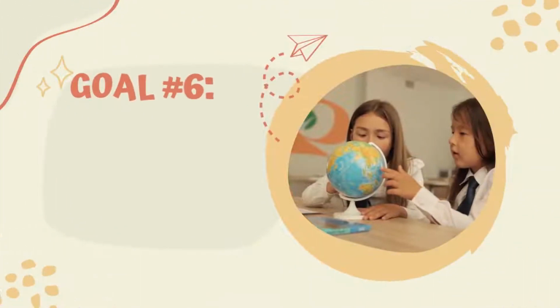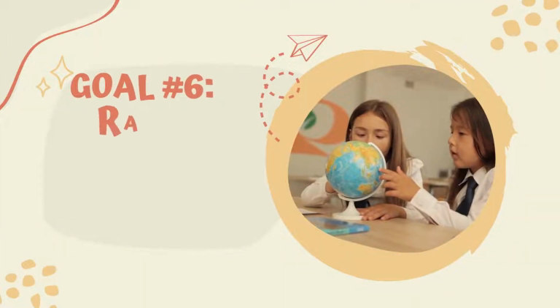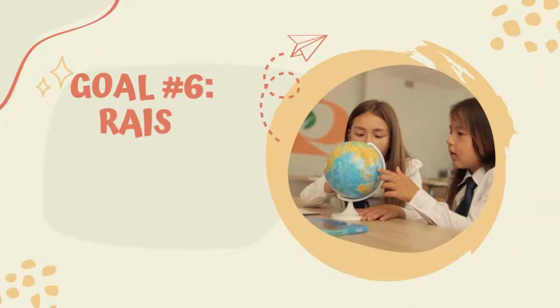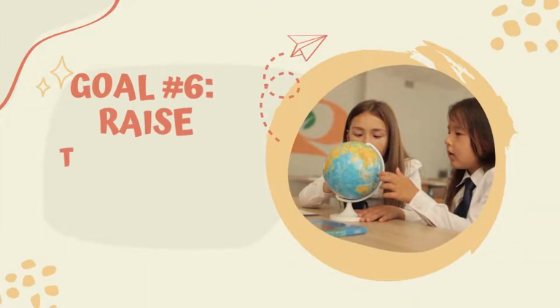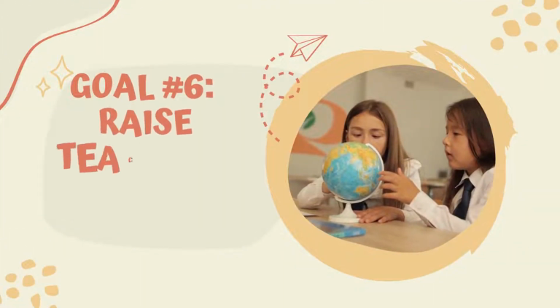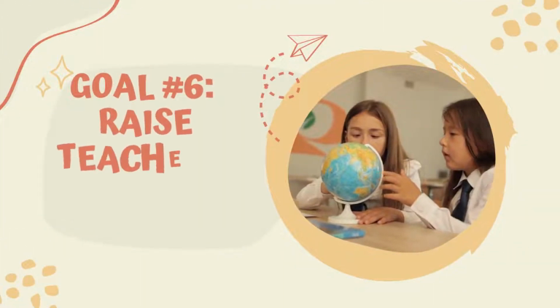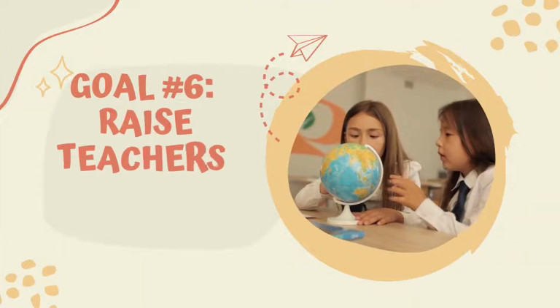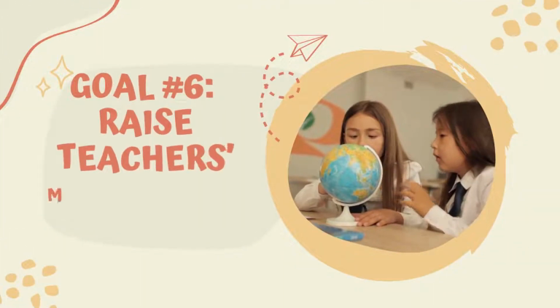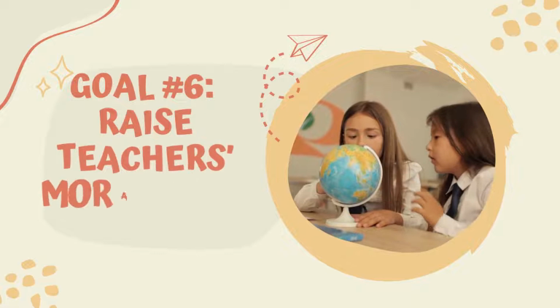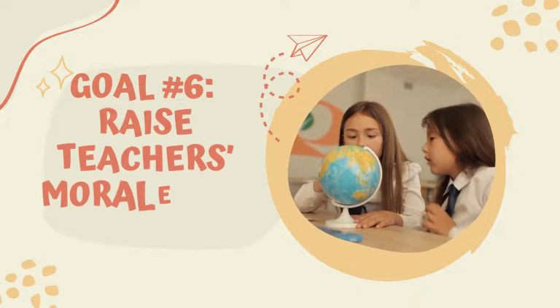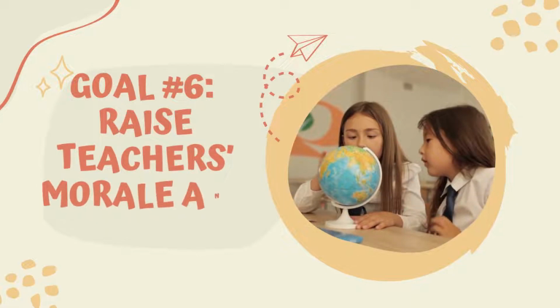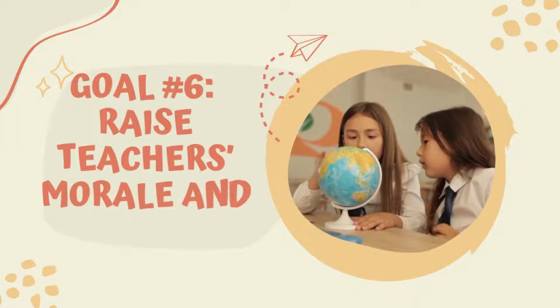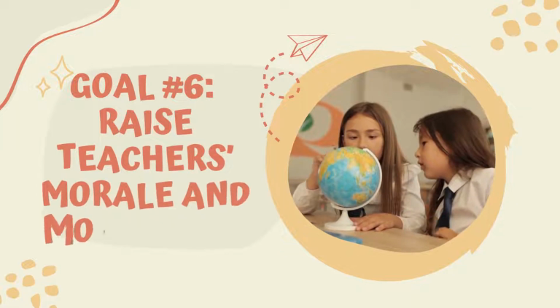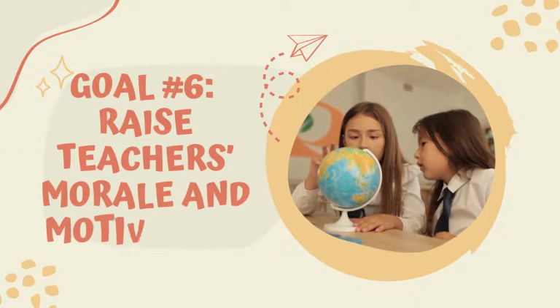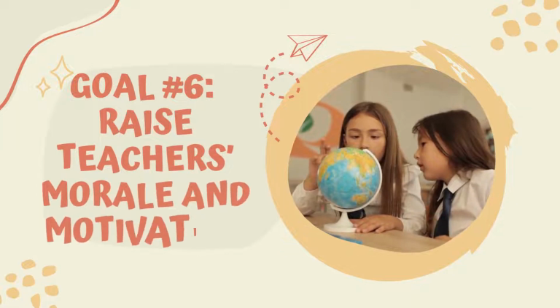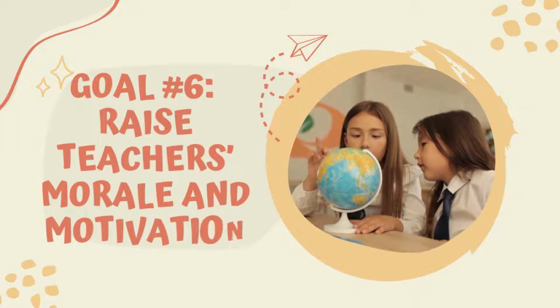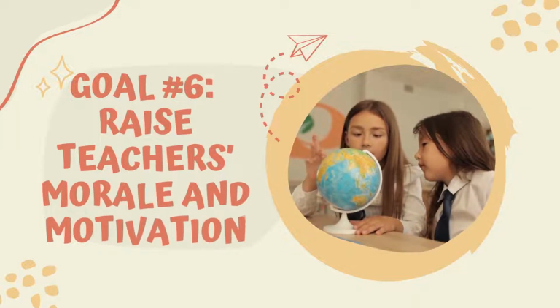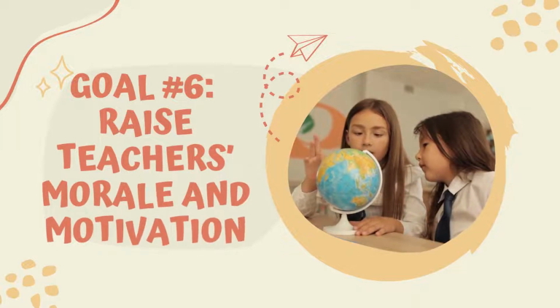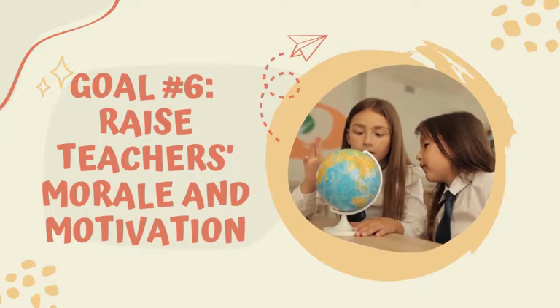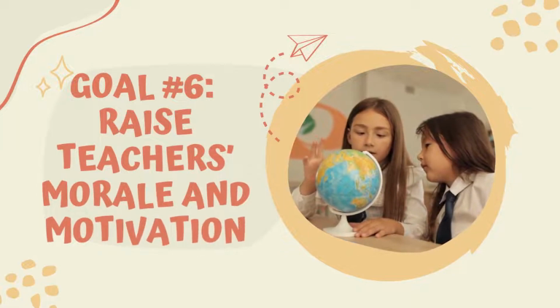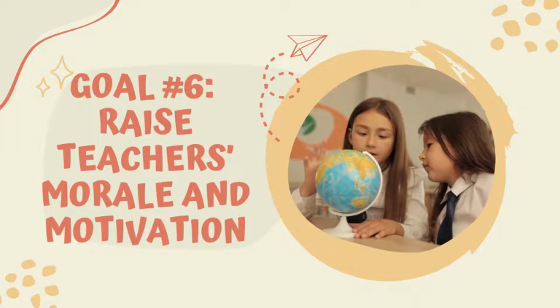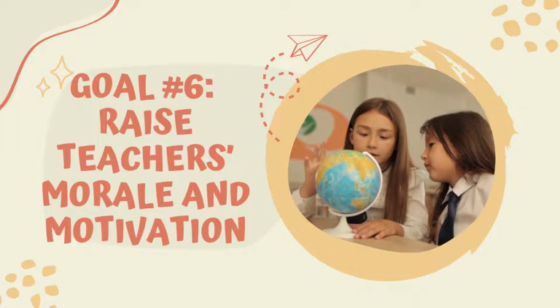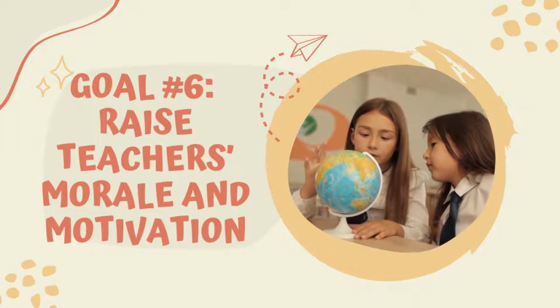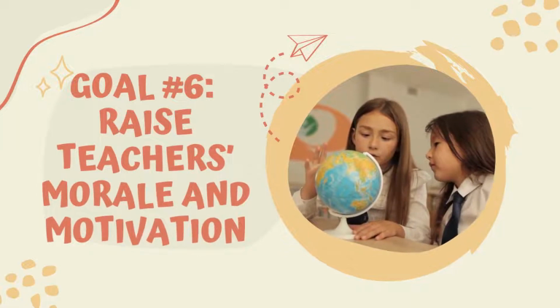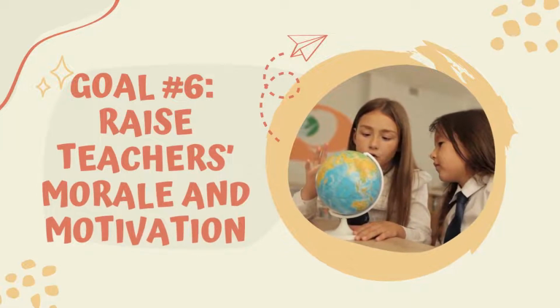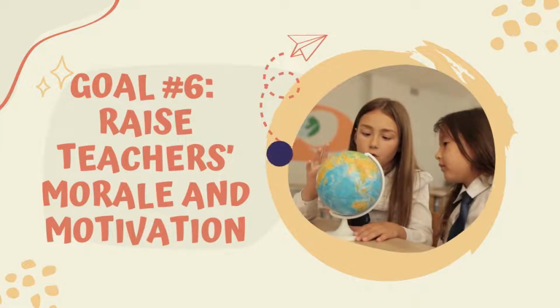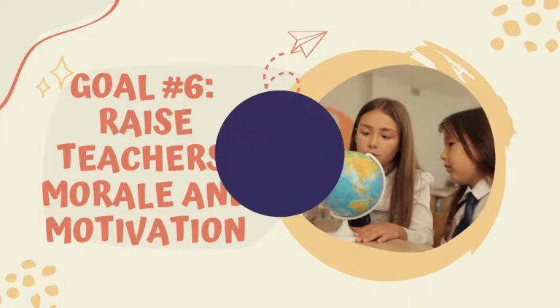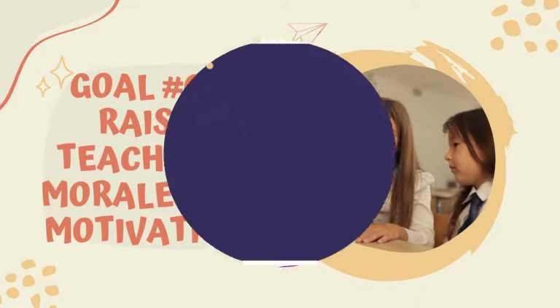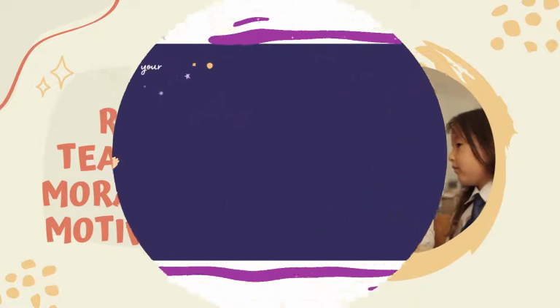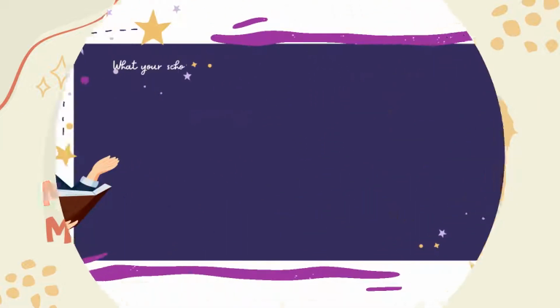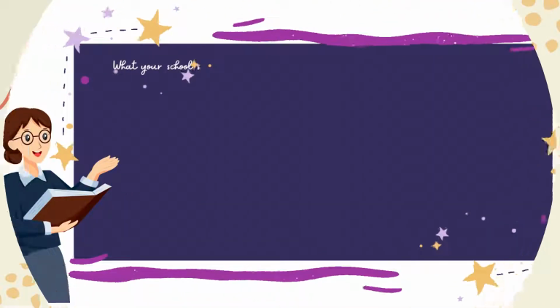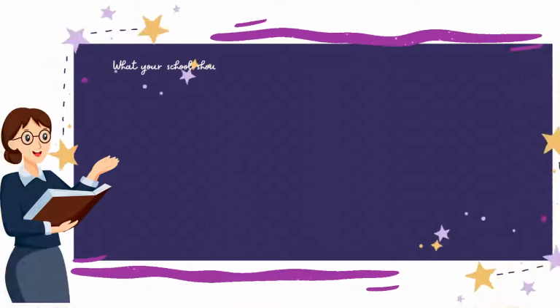Goal 6: Raise teachers' morale and motivation. What your school should have or should be doing.